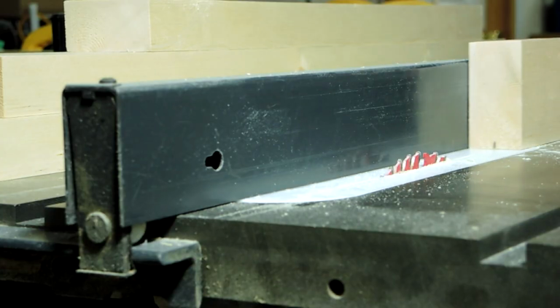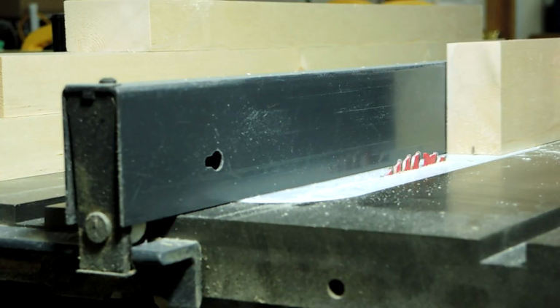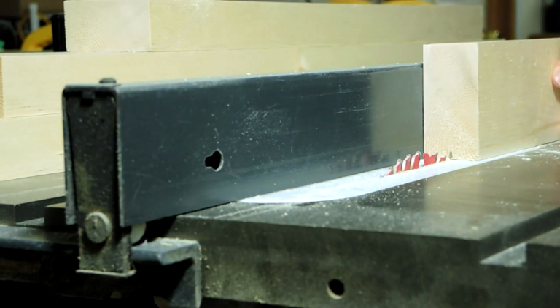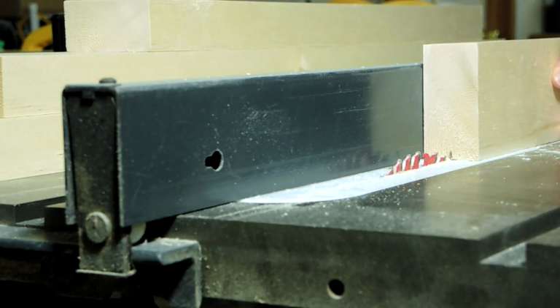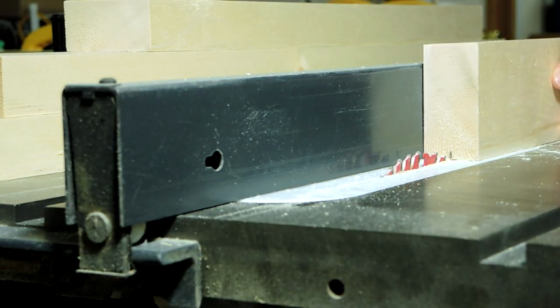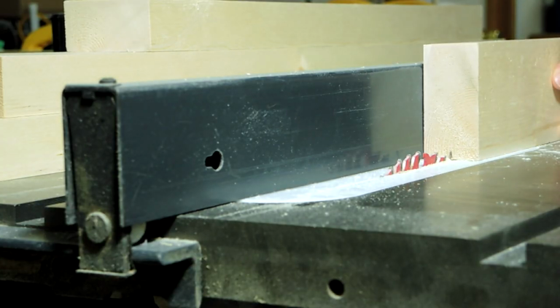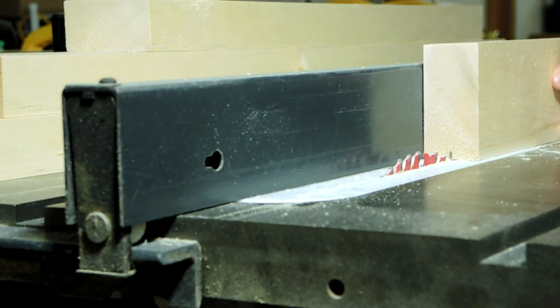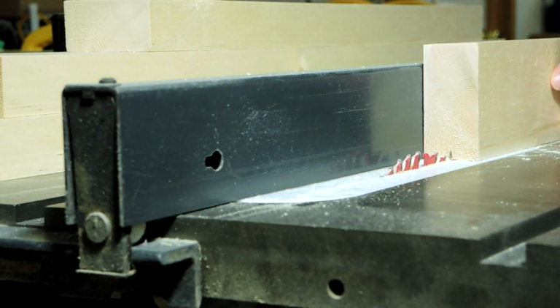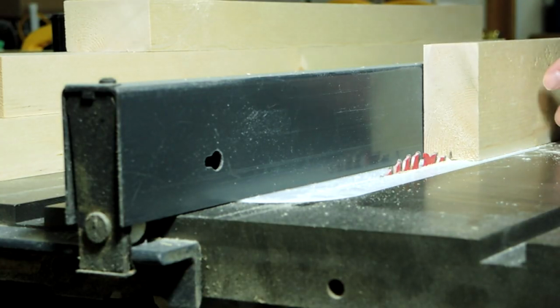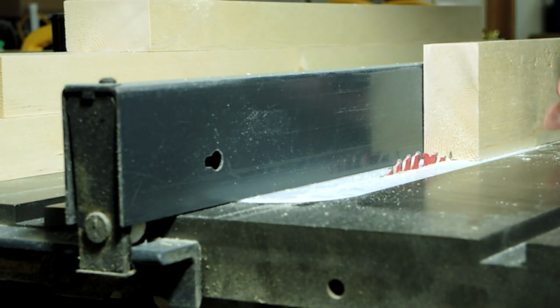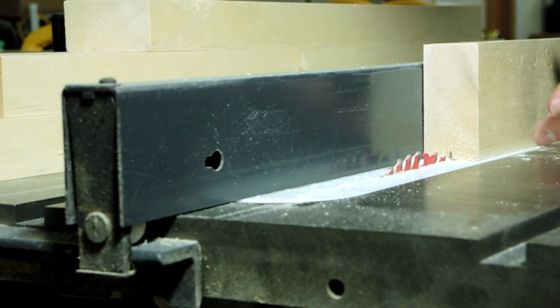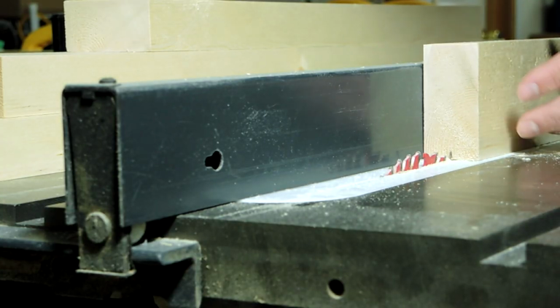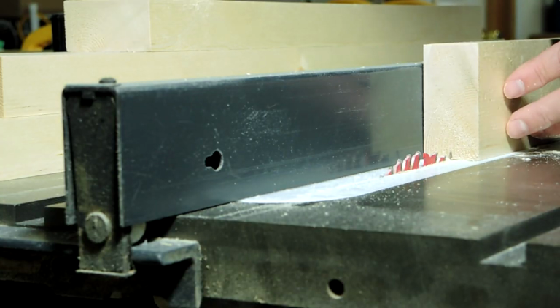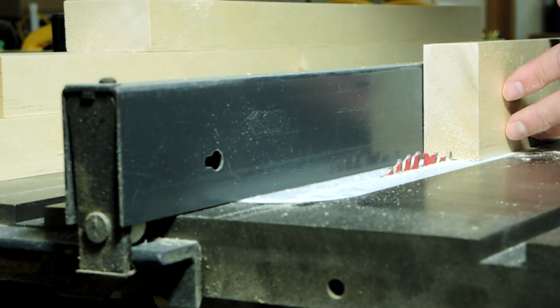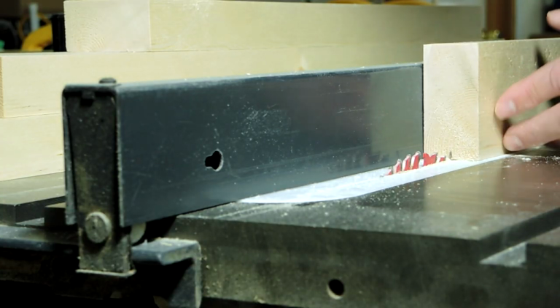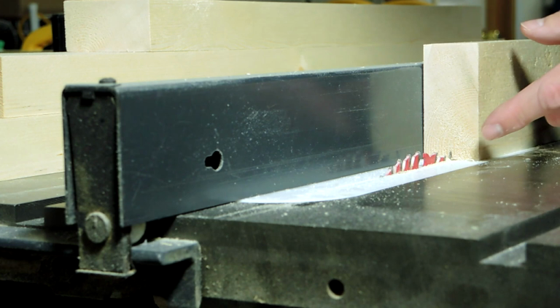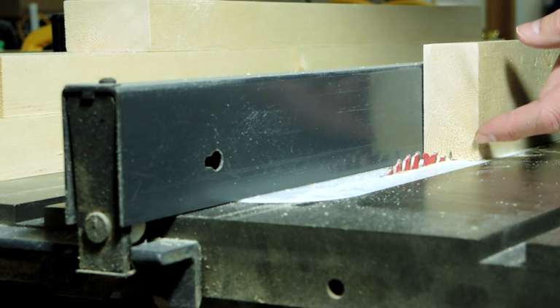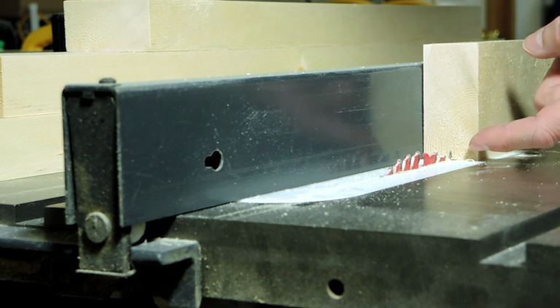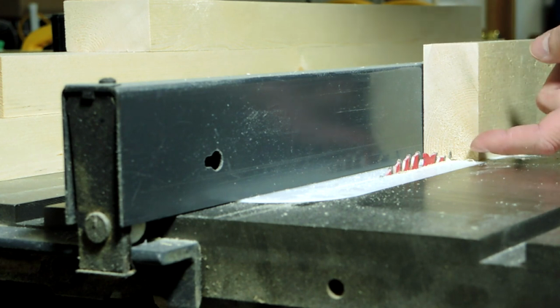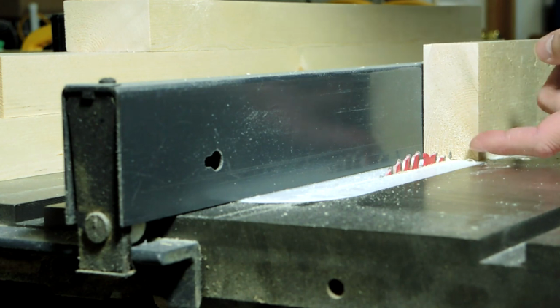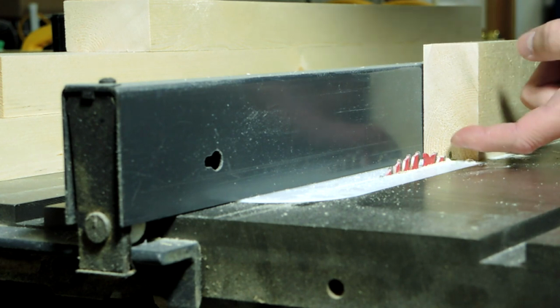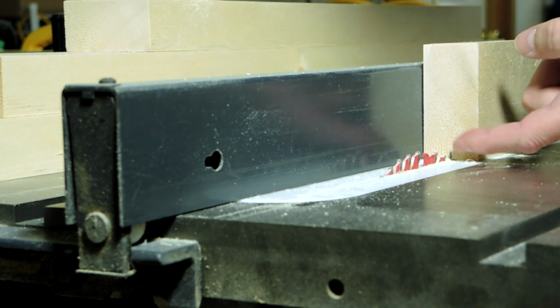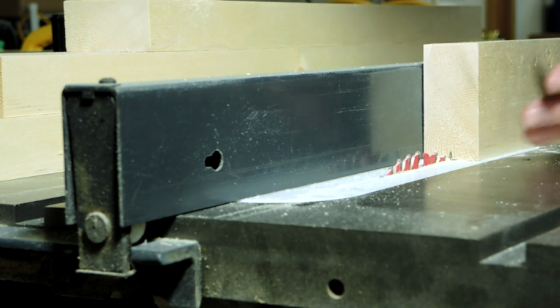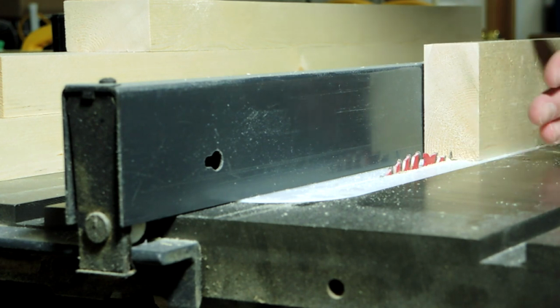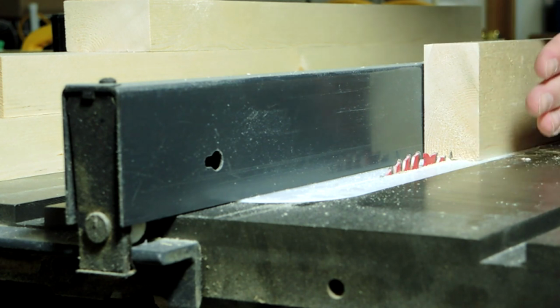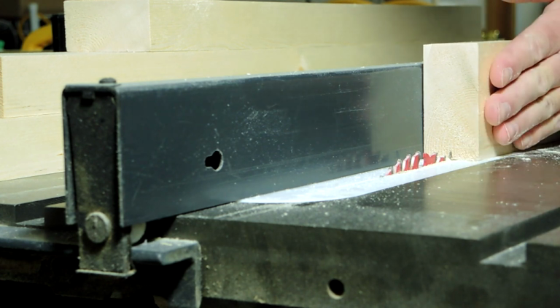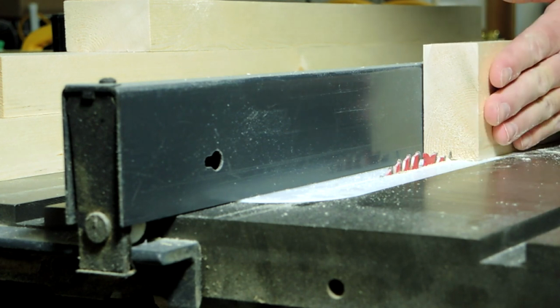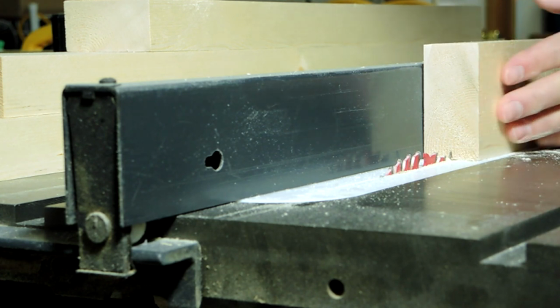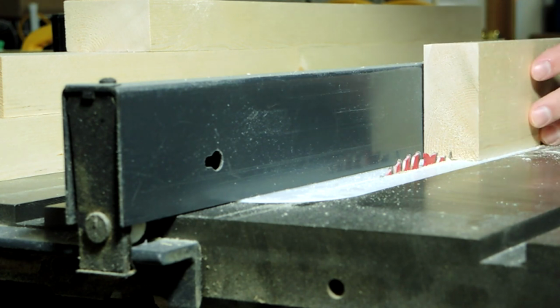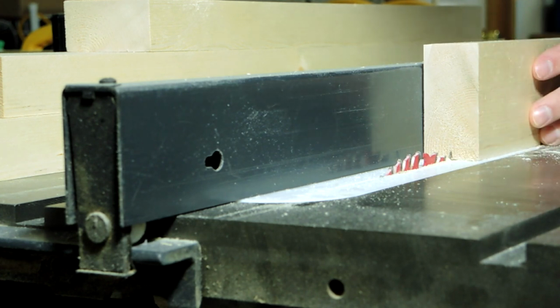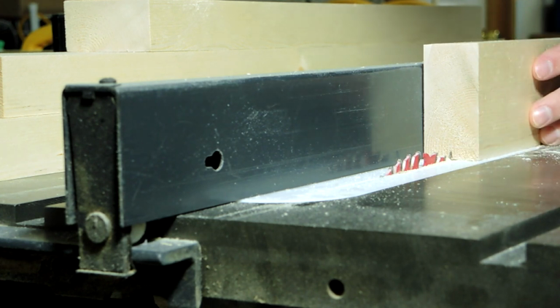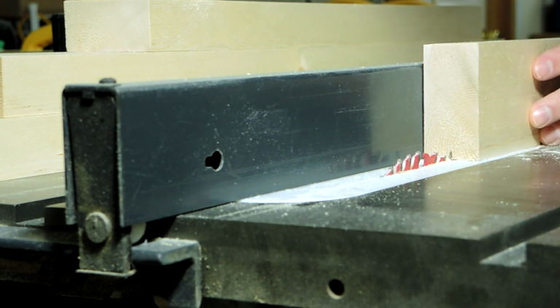I've set up my fence so that the rabbet will be cut three-quarter inches deep from the back side of the frame.